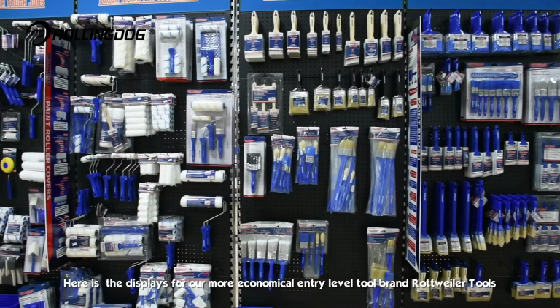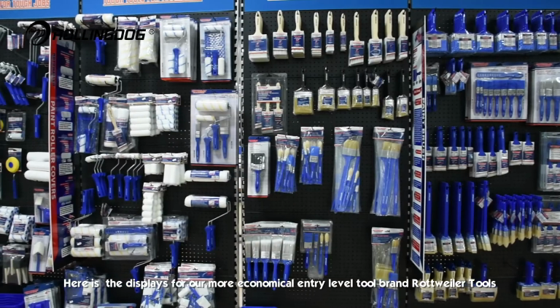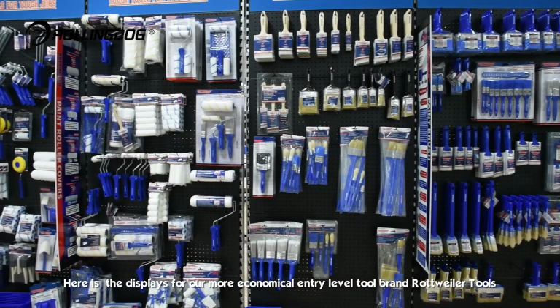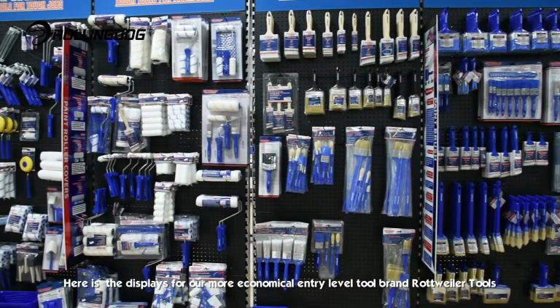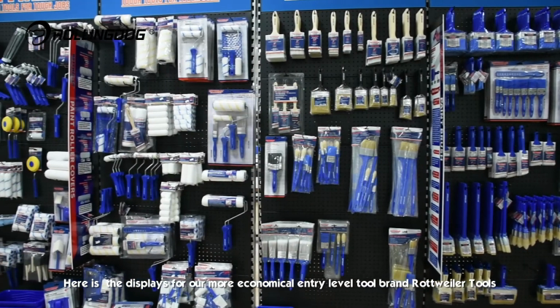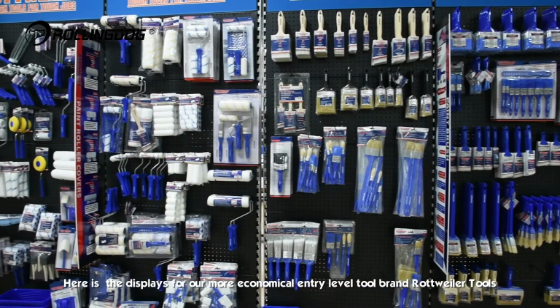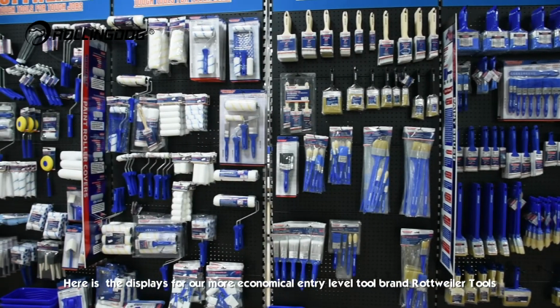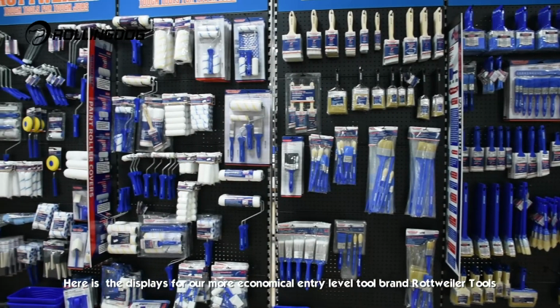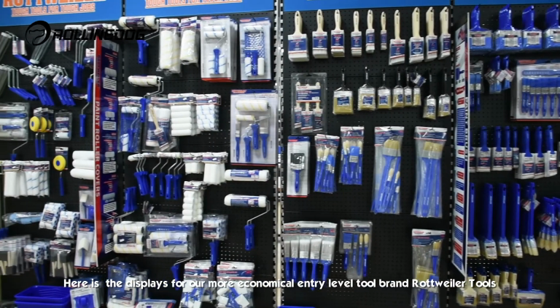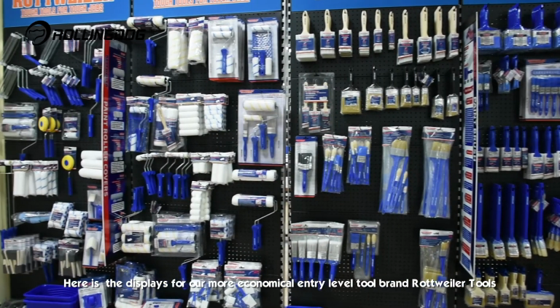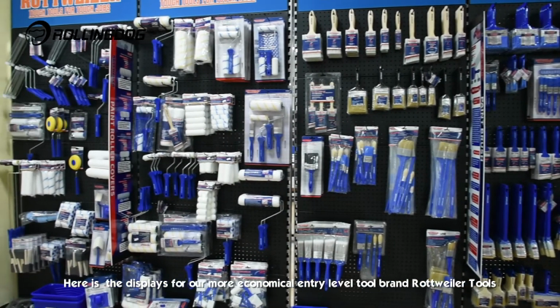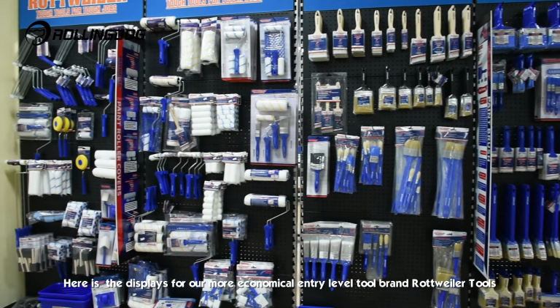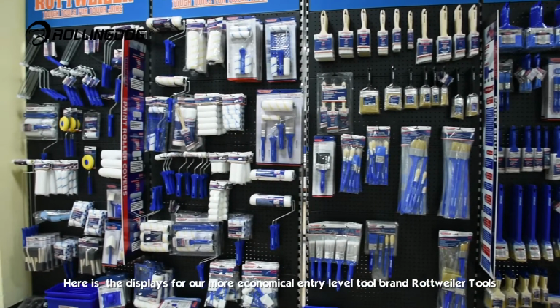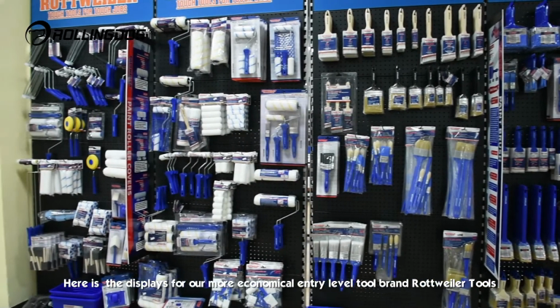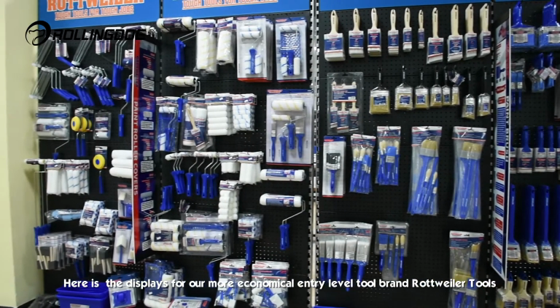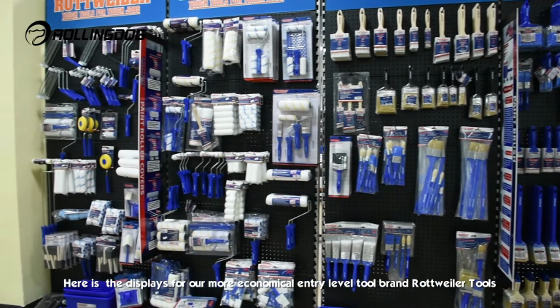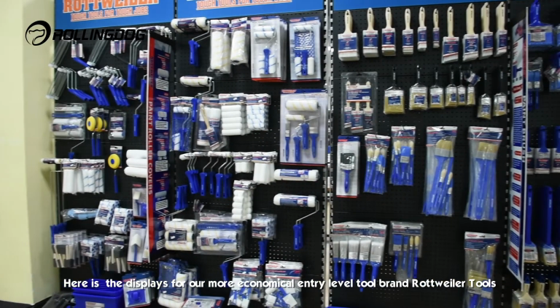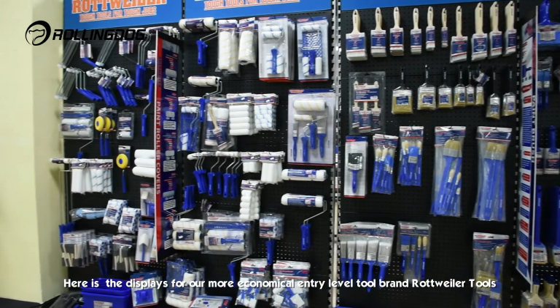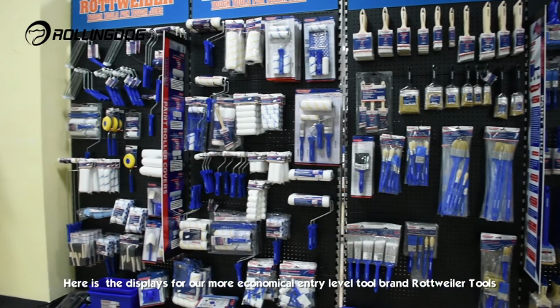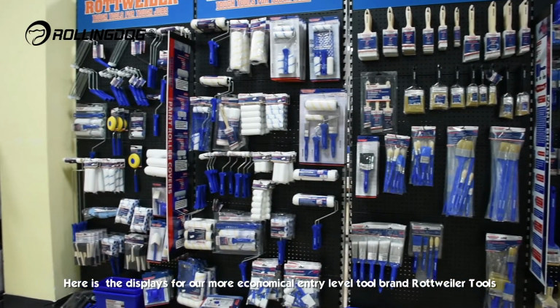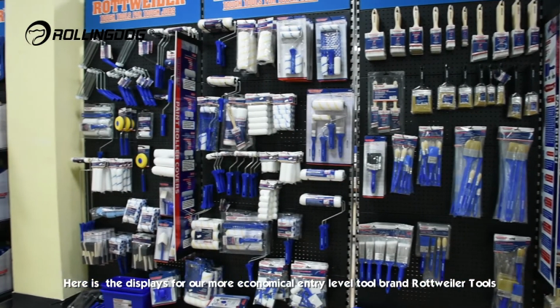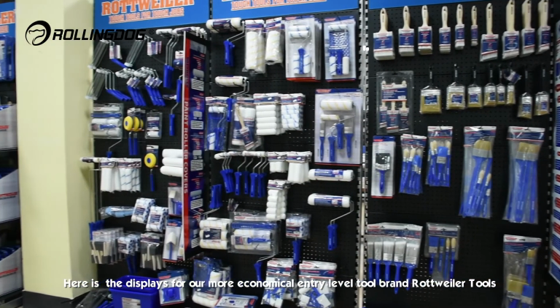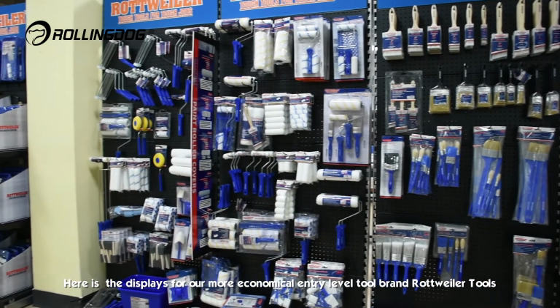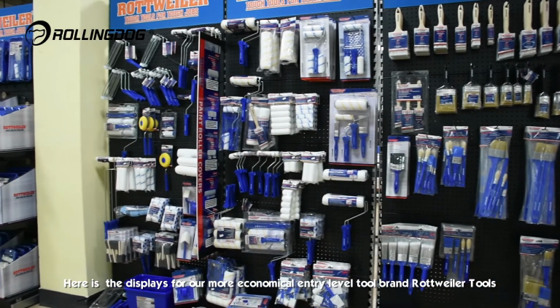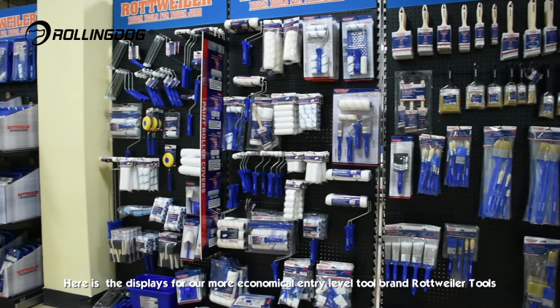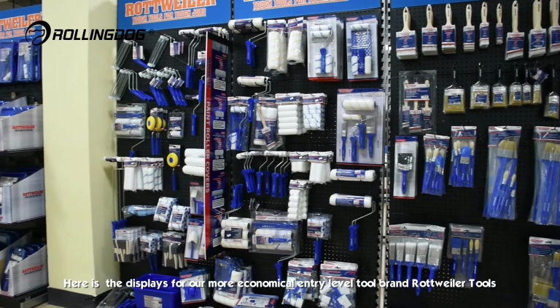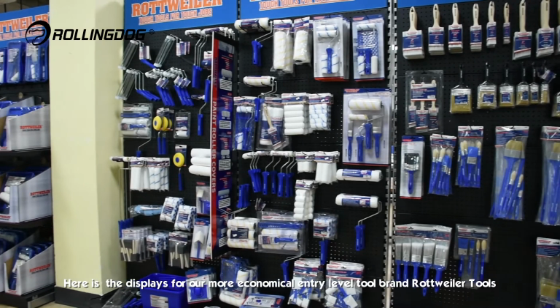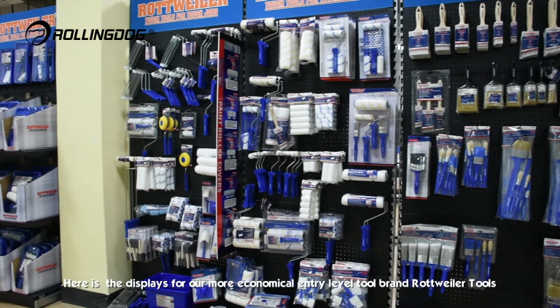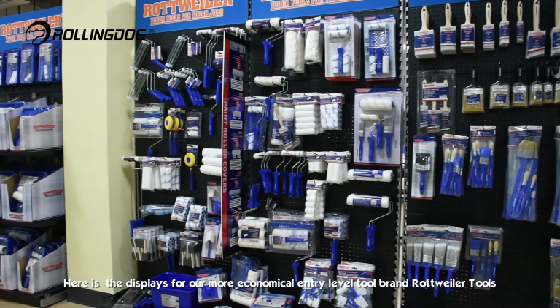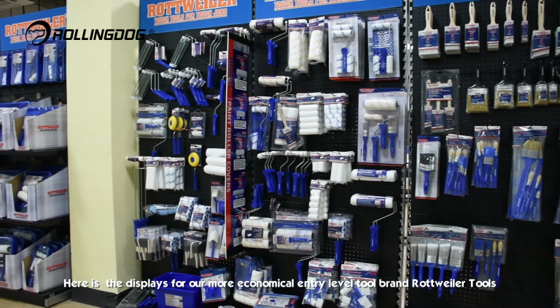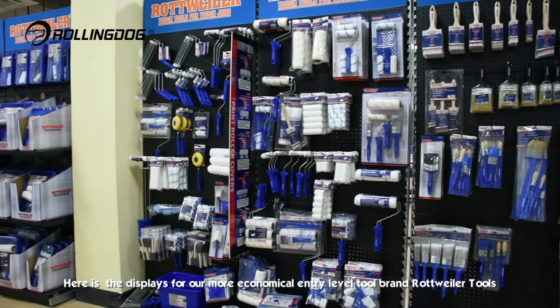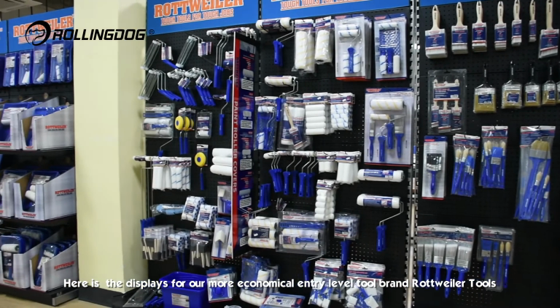Here is the display for our more economical entry-level tool brand, Rottweiler Tools.